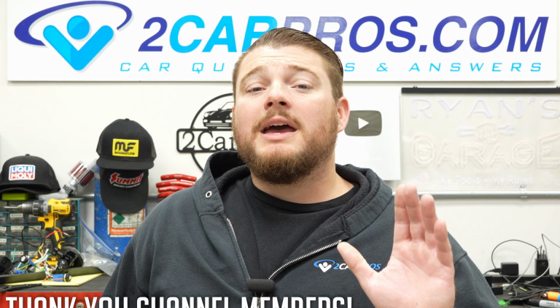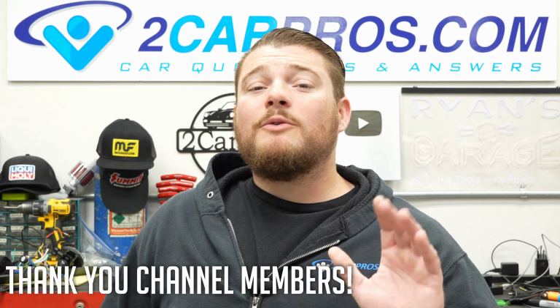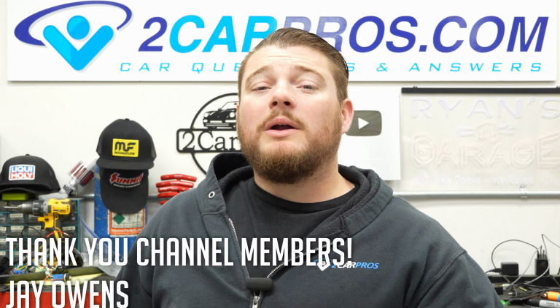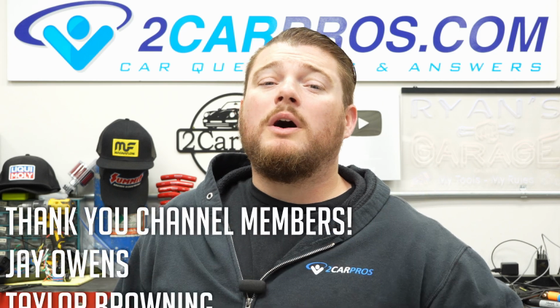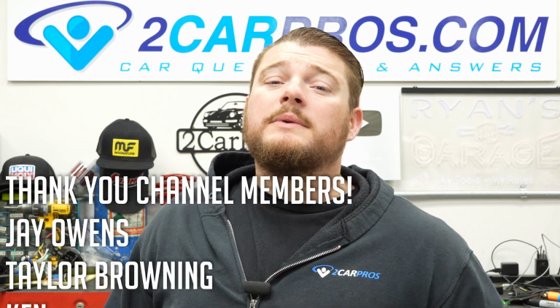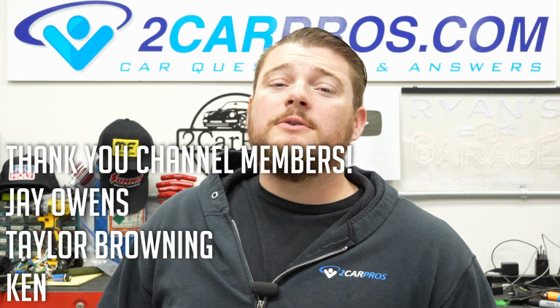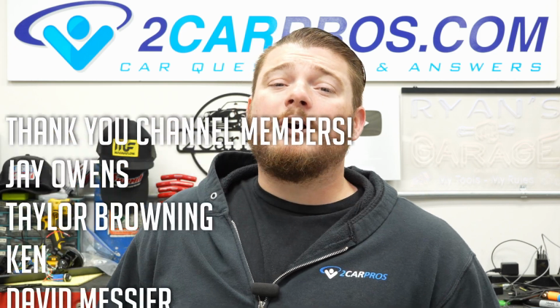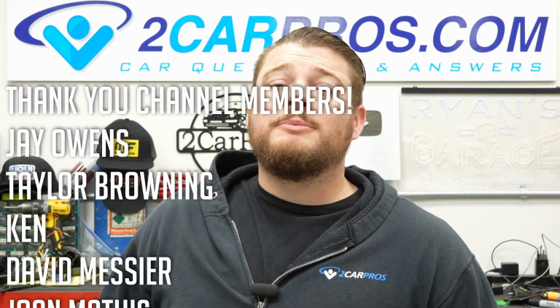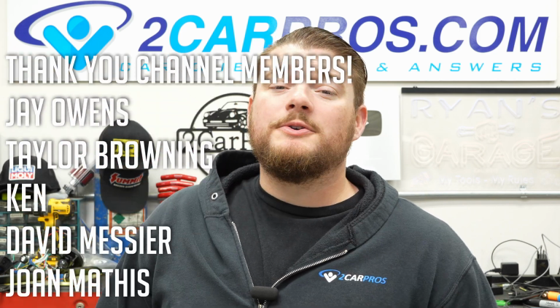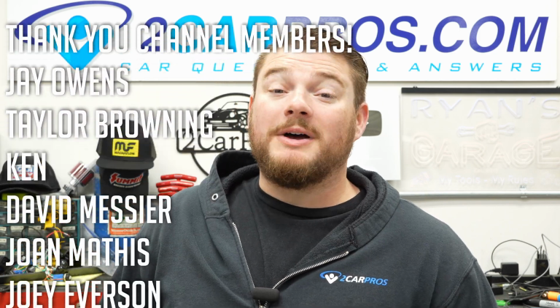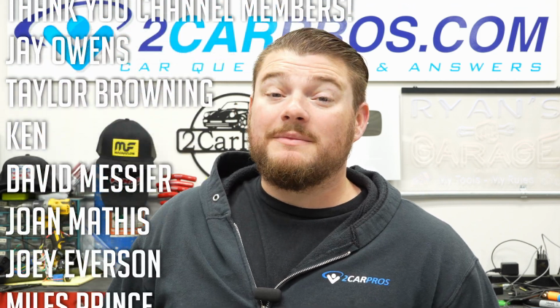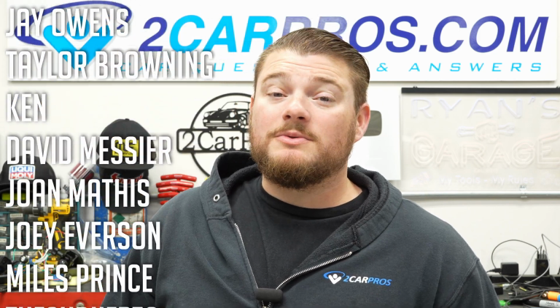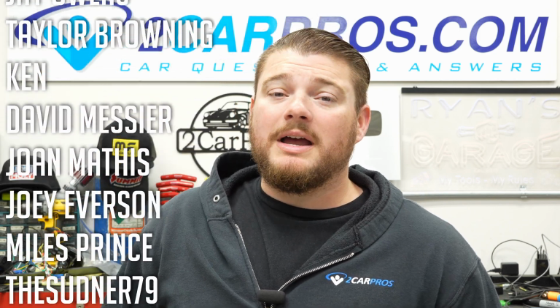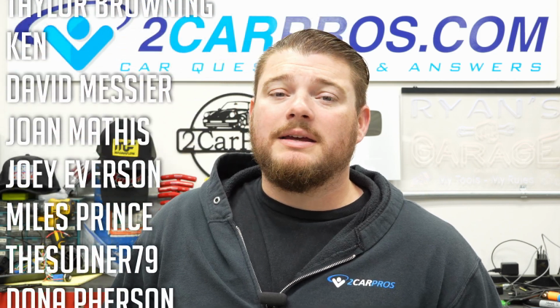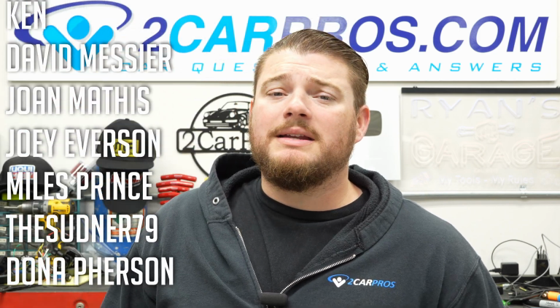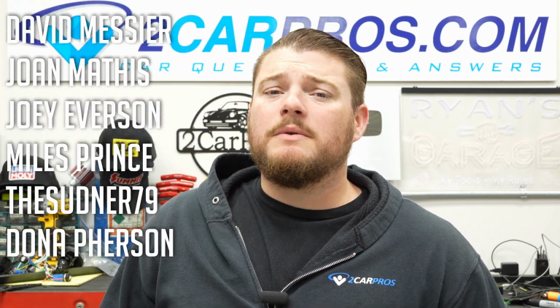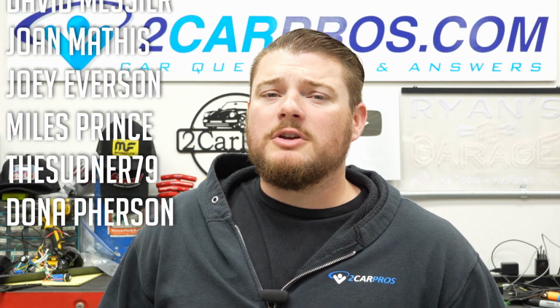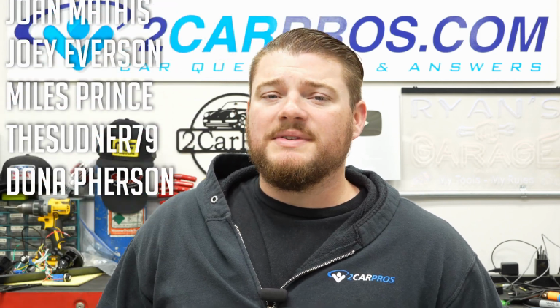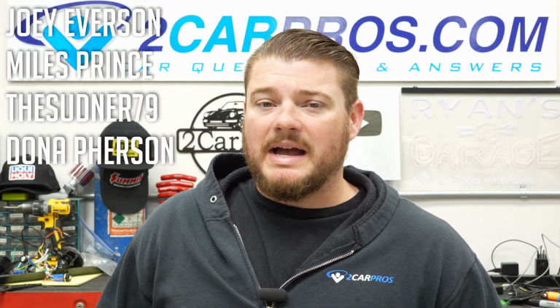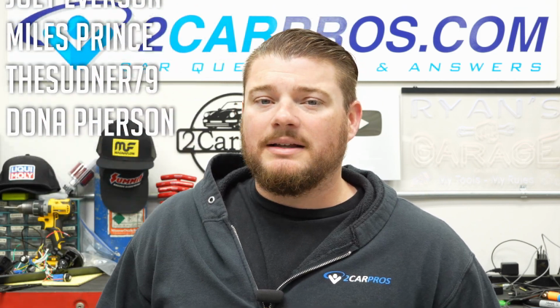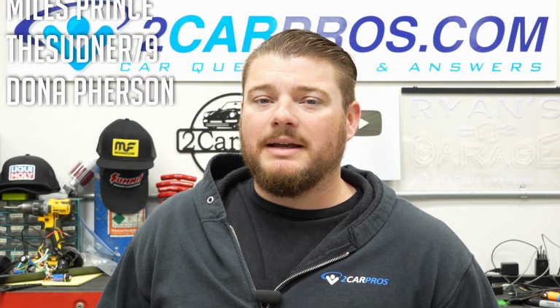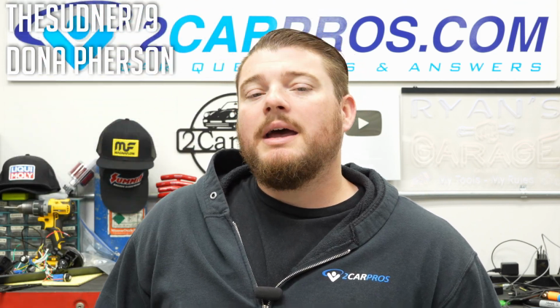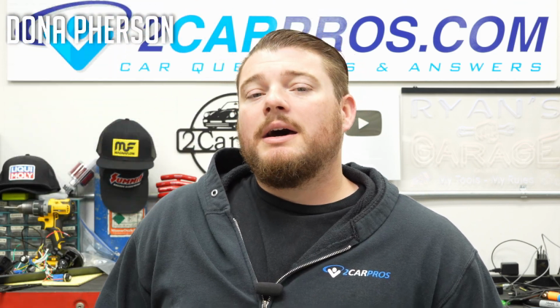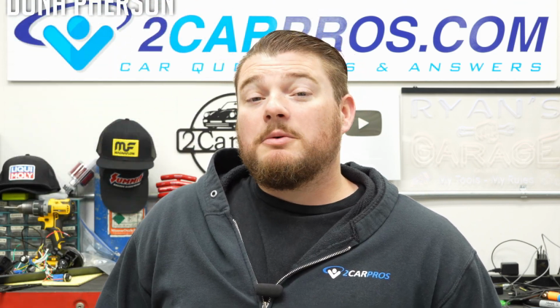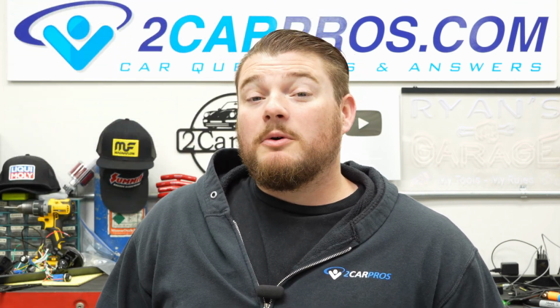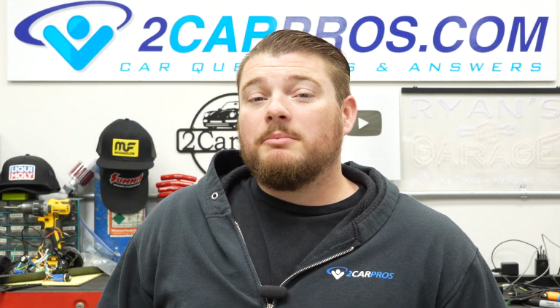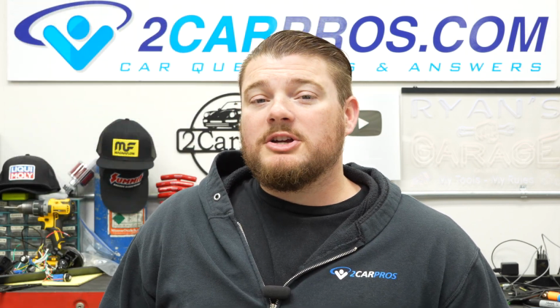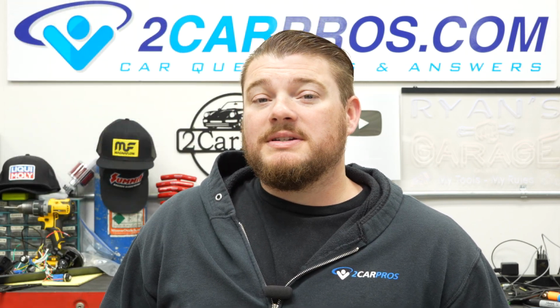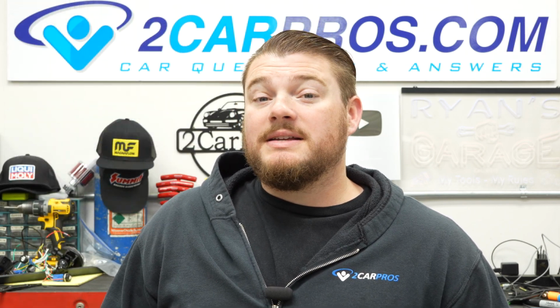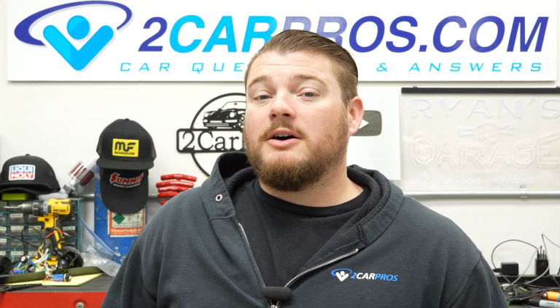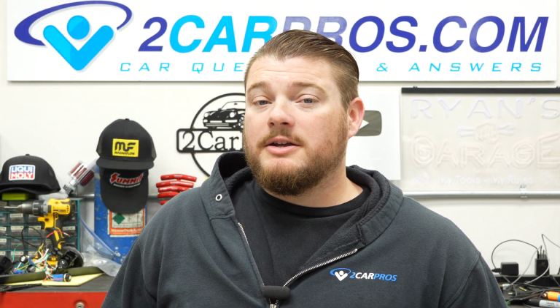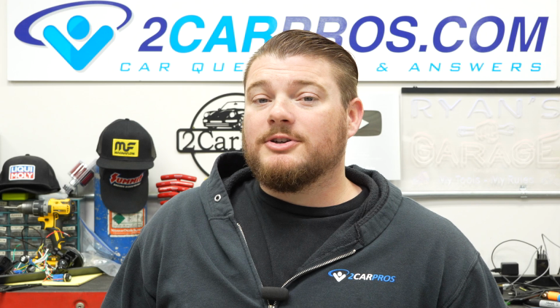Hey everyone, welcome to Two Car Pros. My name is Ryan and today I'm going to show you exactly how to perform a compression test on an engine.